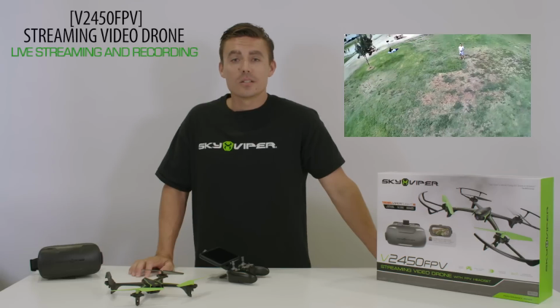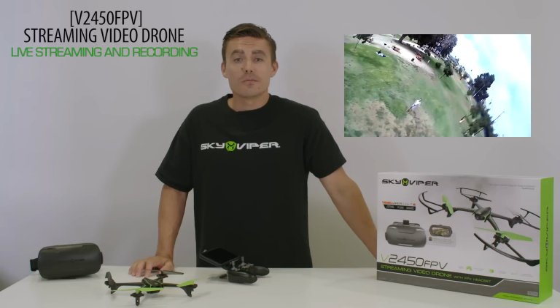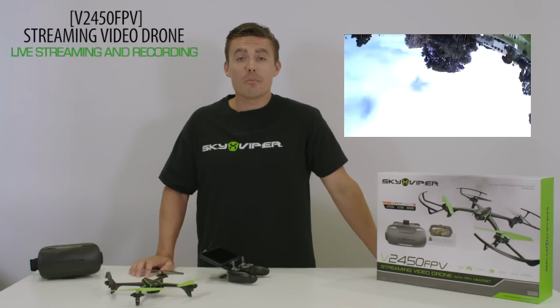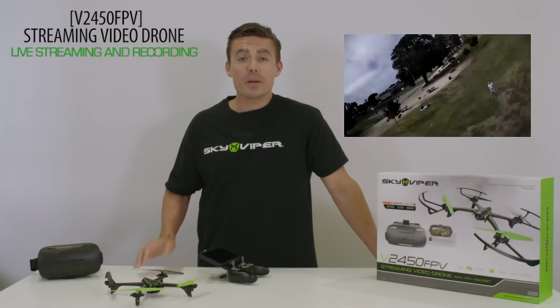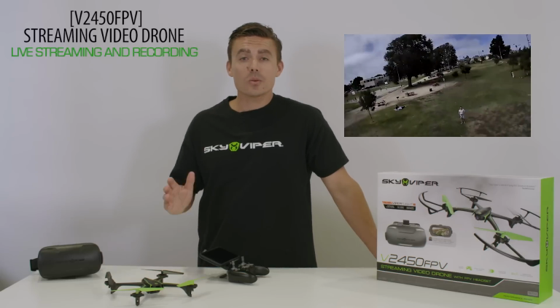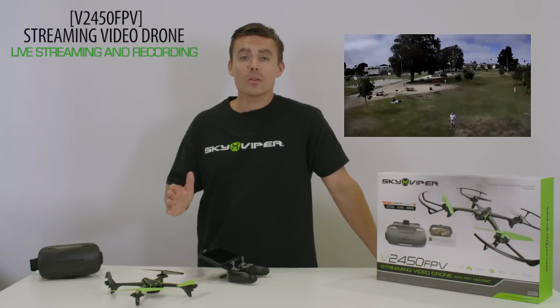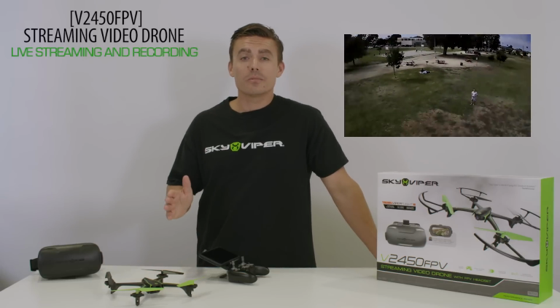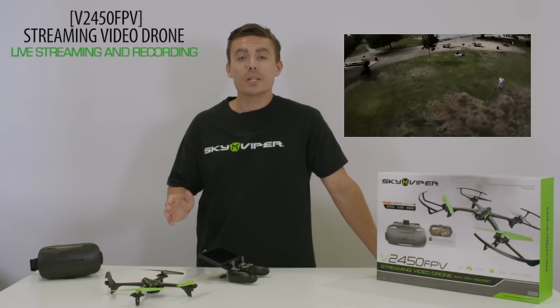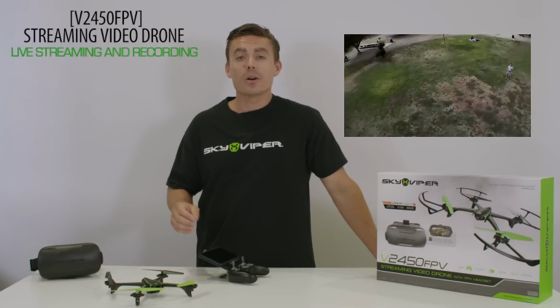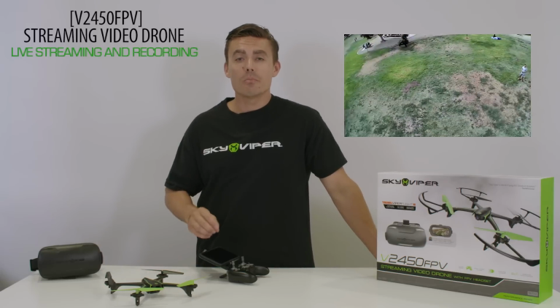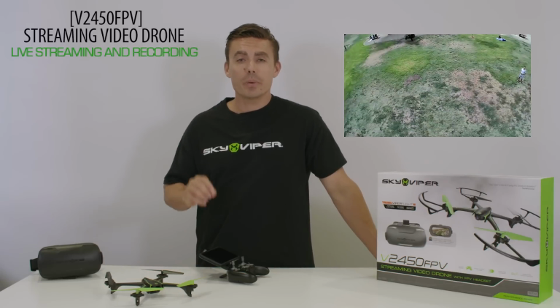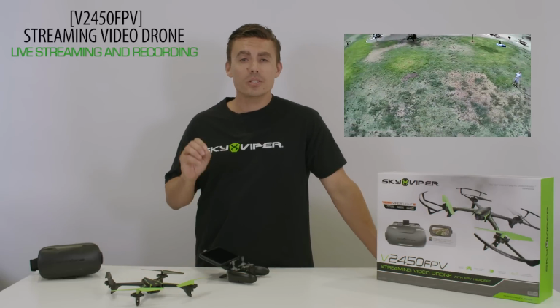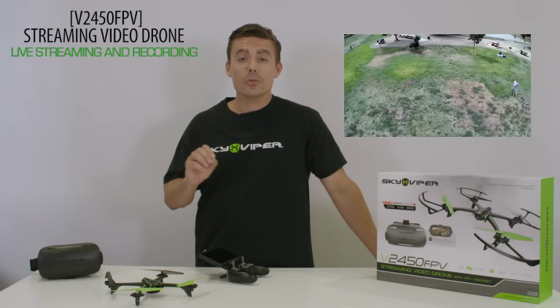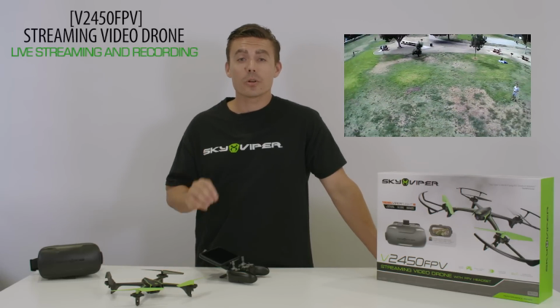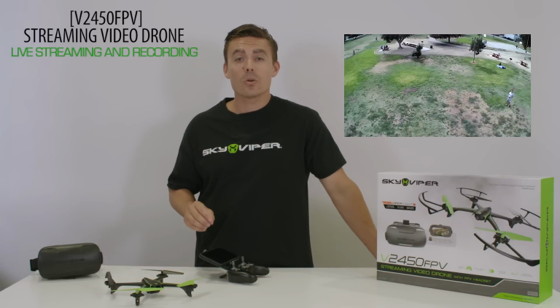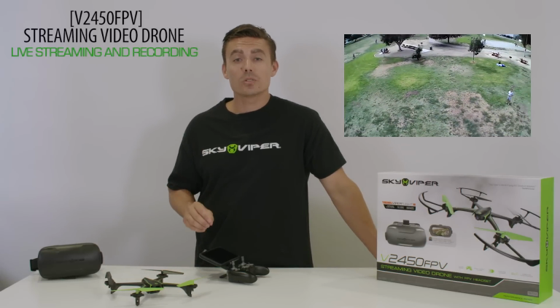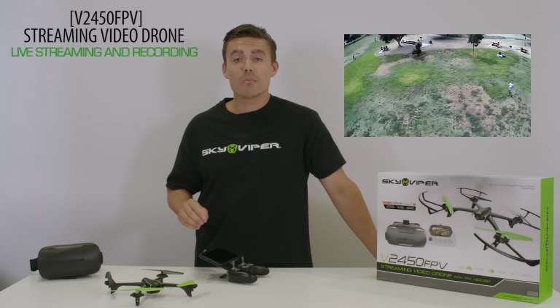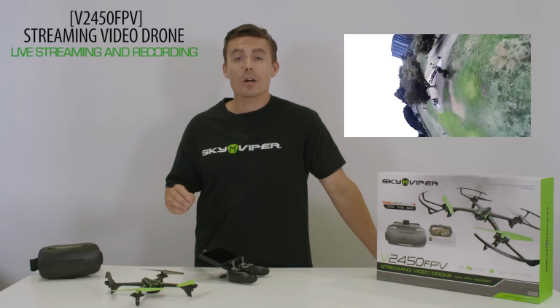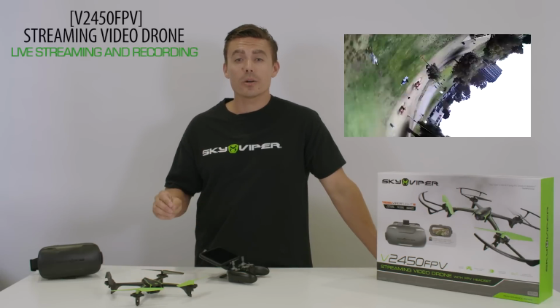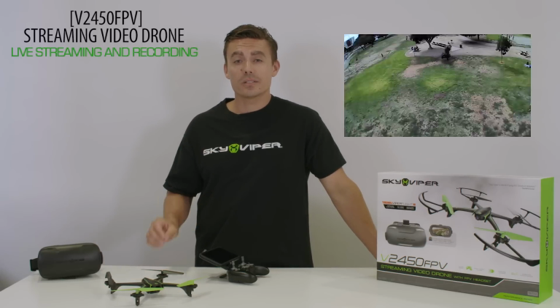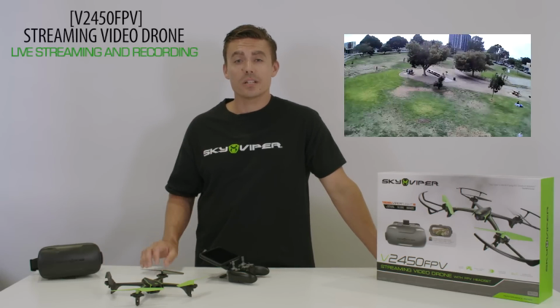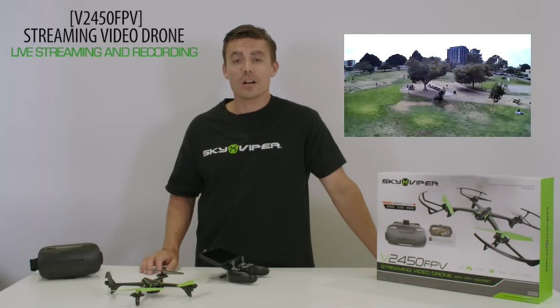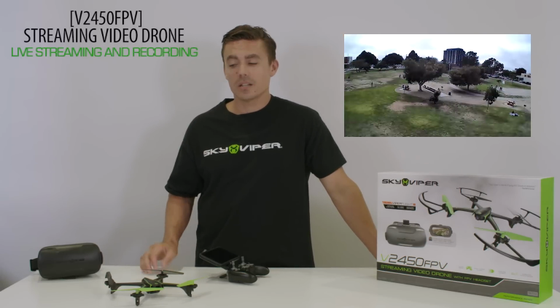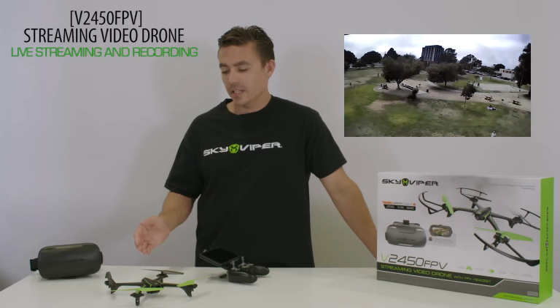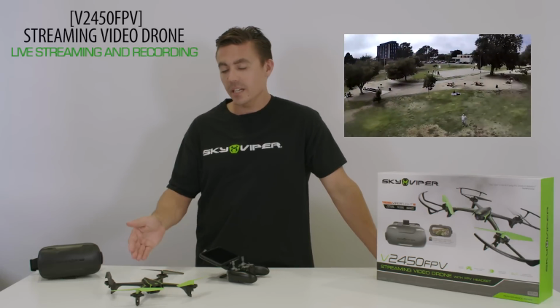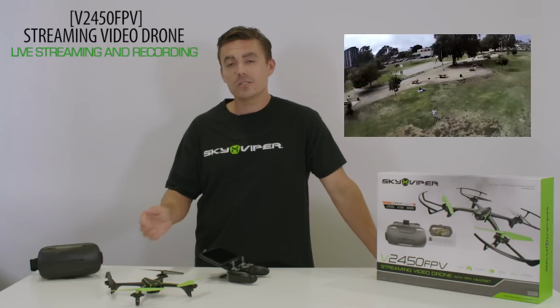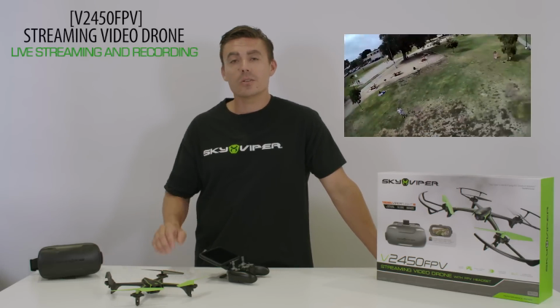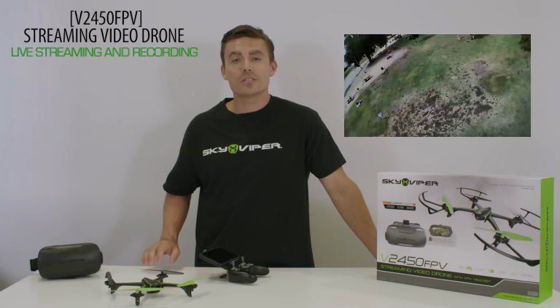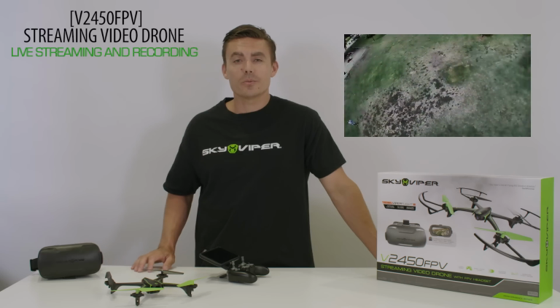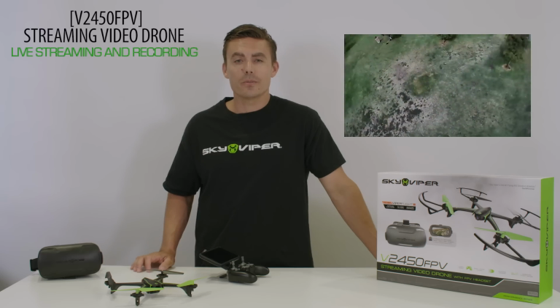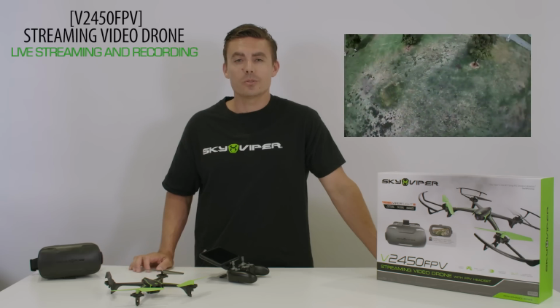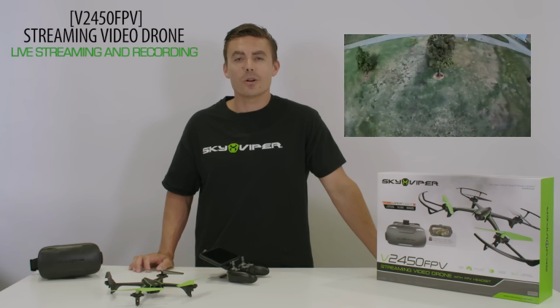For the best quality video, be sure to record to a microSD card inserted to the rear of the drone.